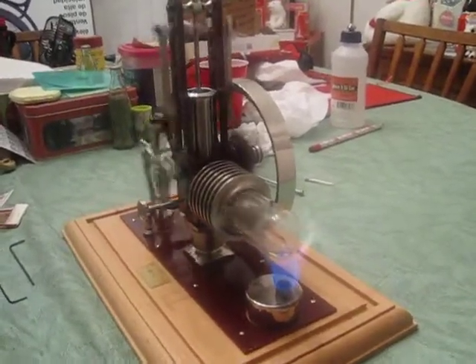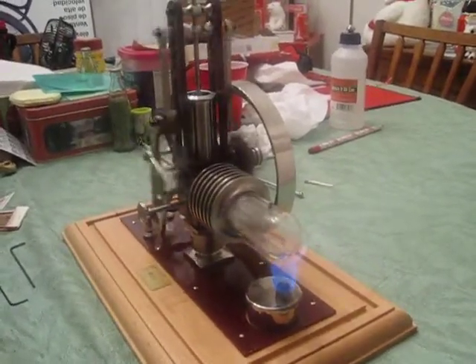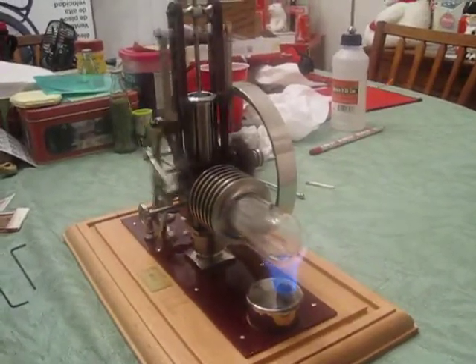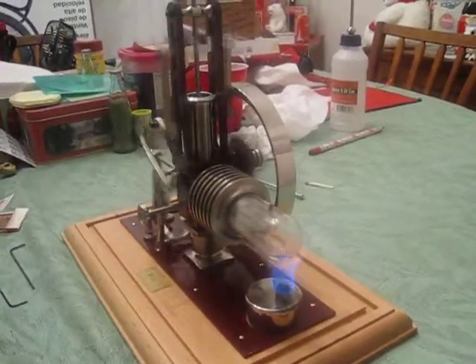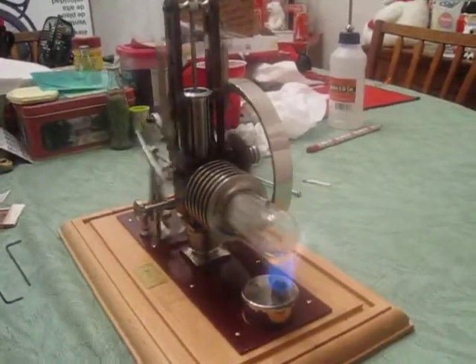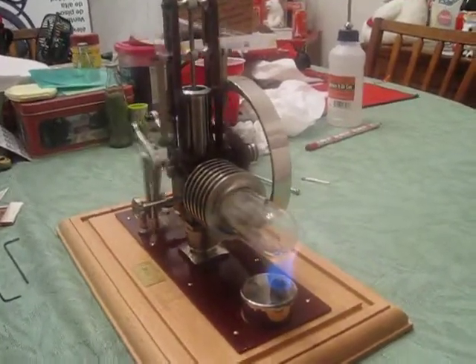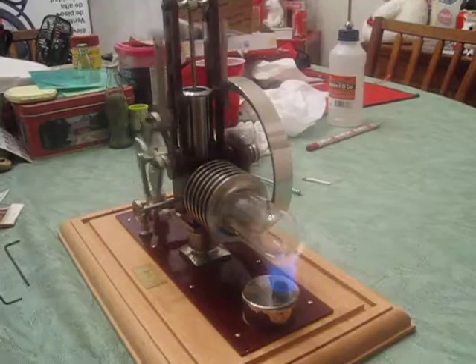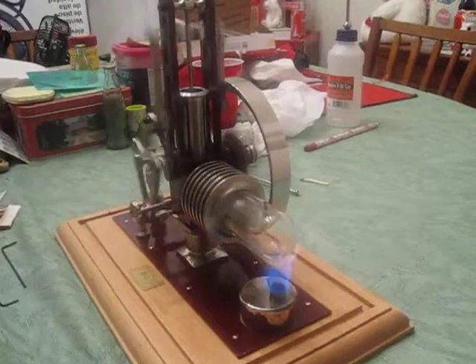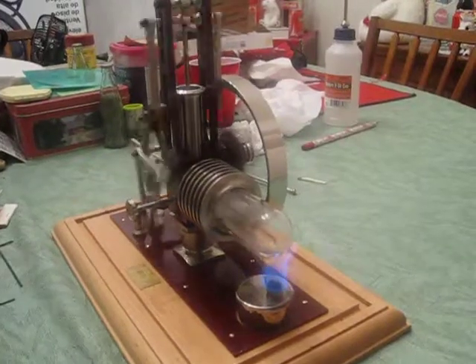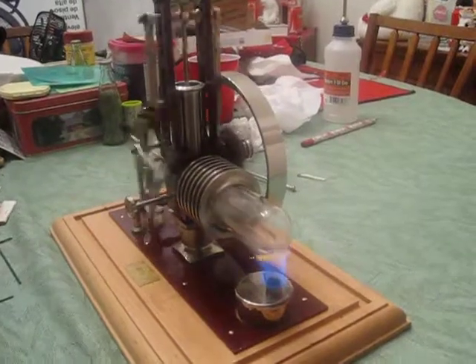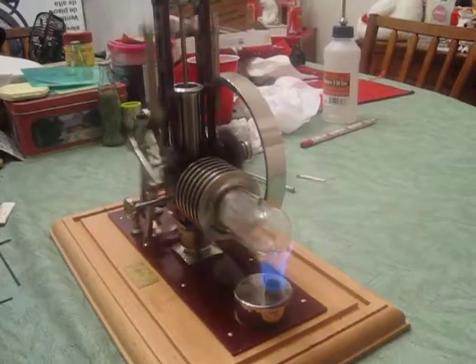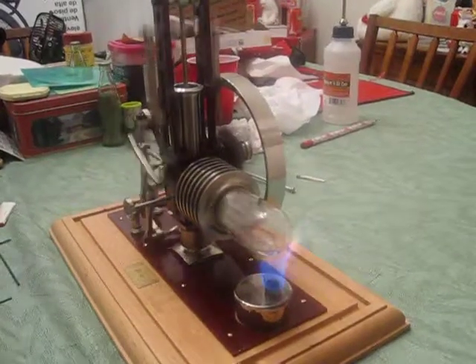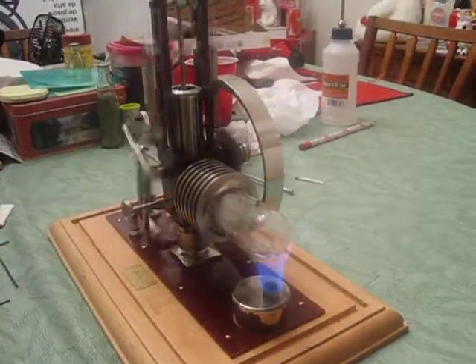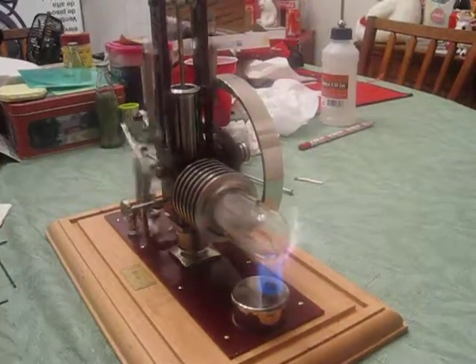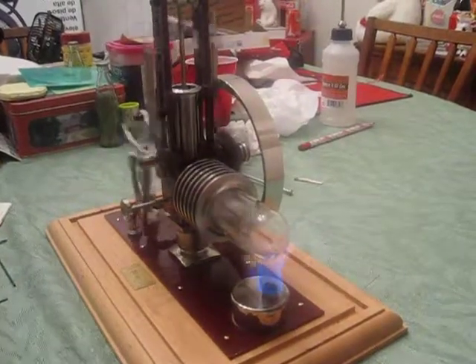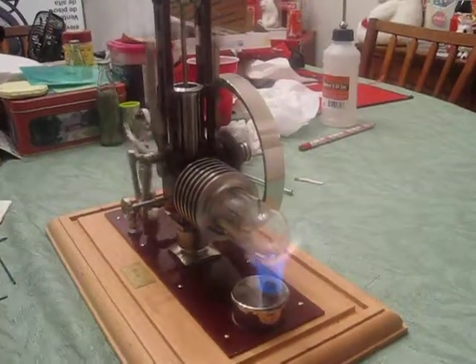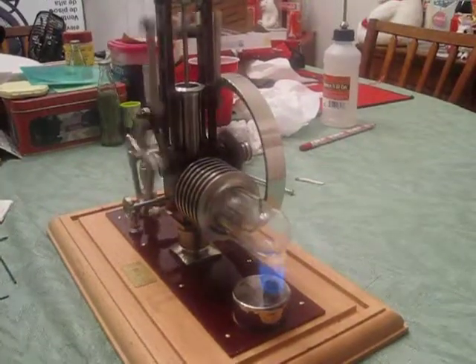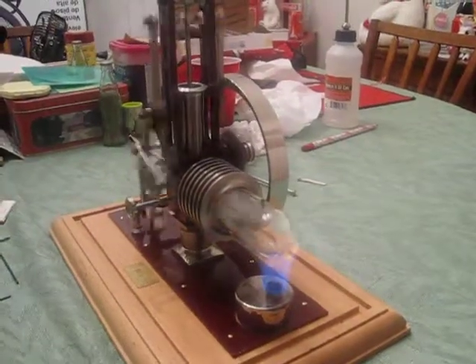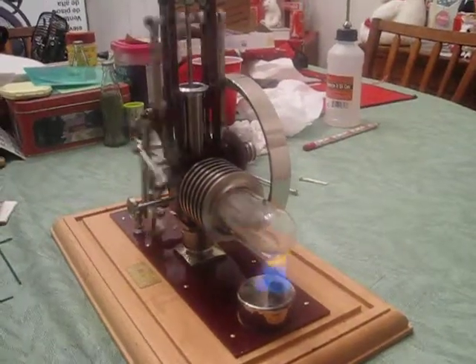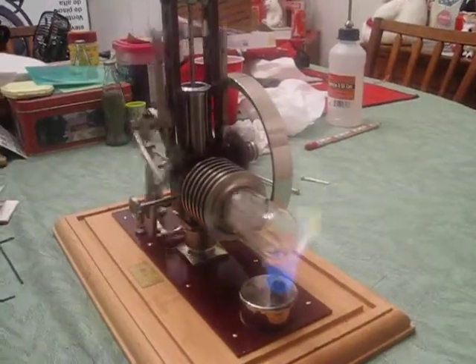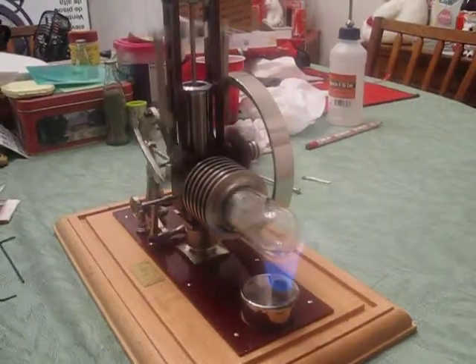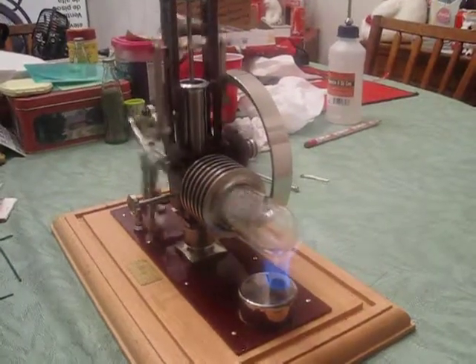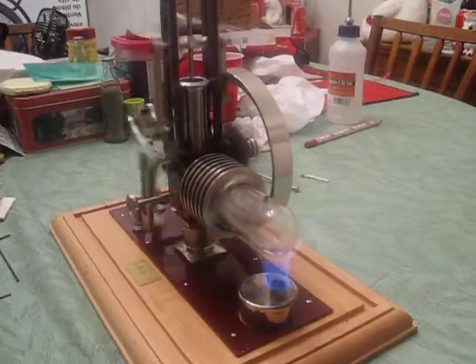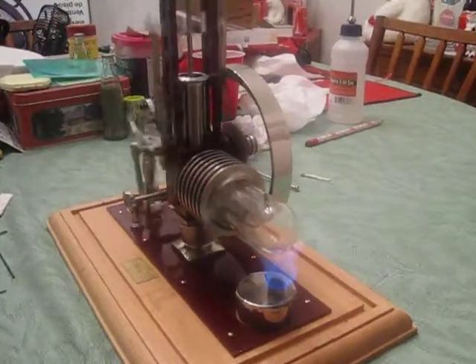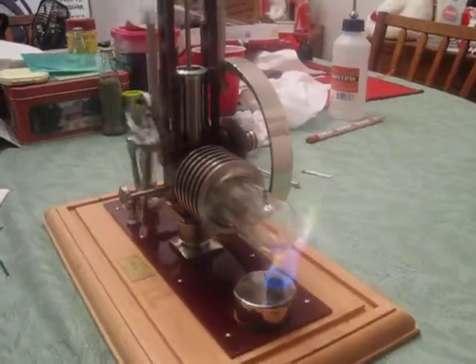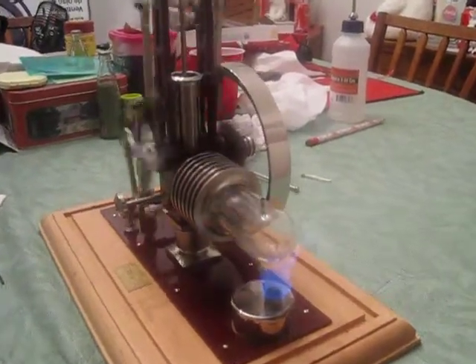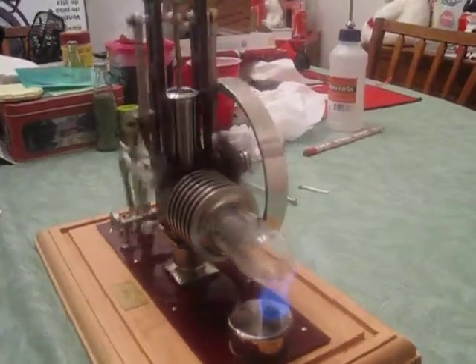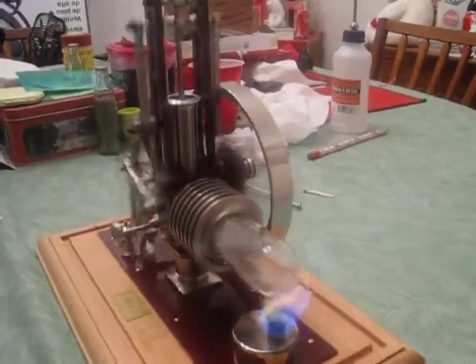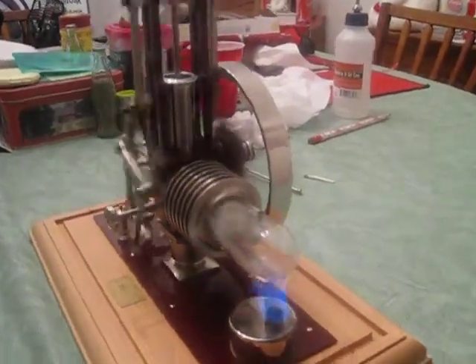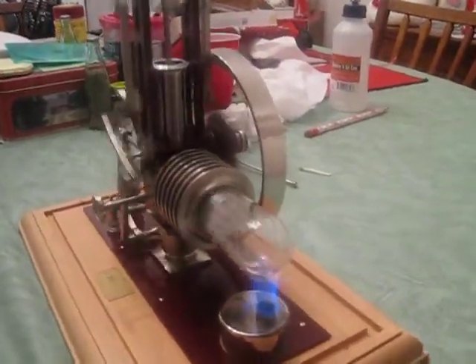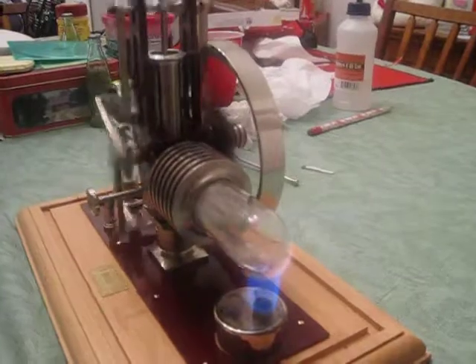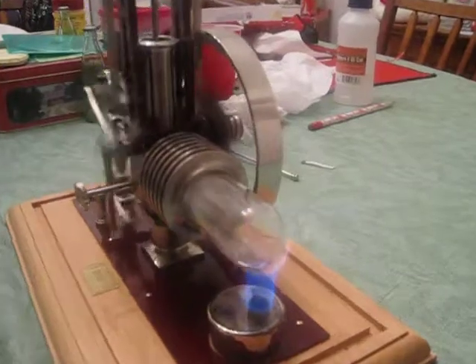Because whatever residual heat was in the front is gone. I'm going to blow the flame out now.